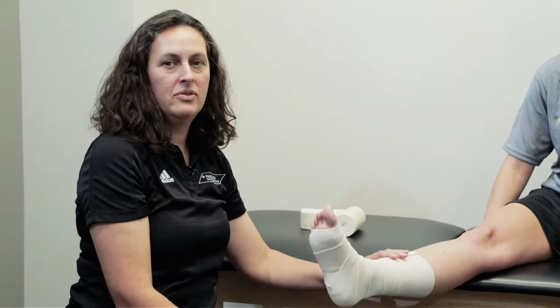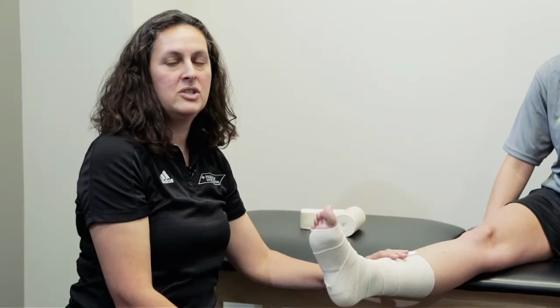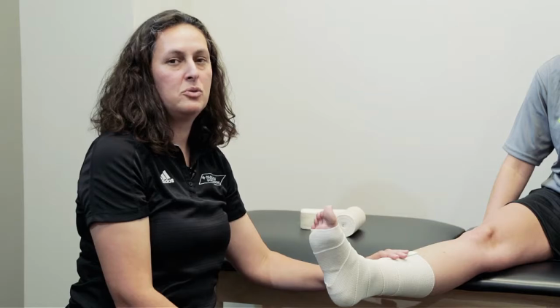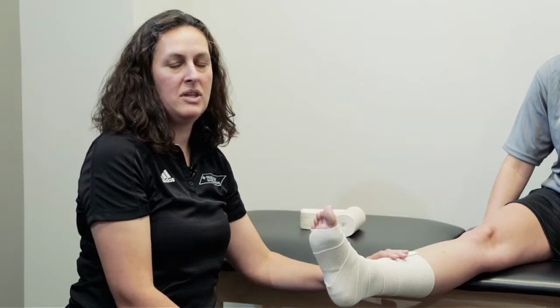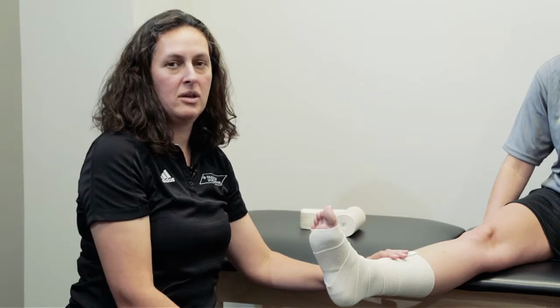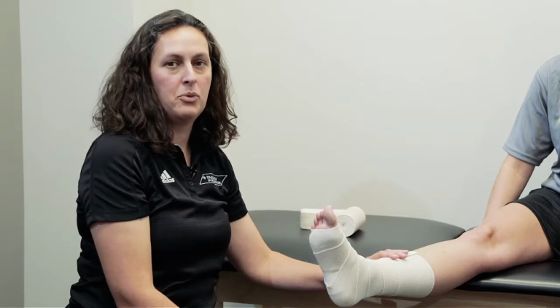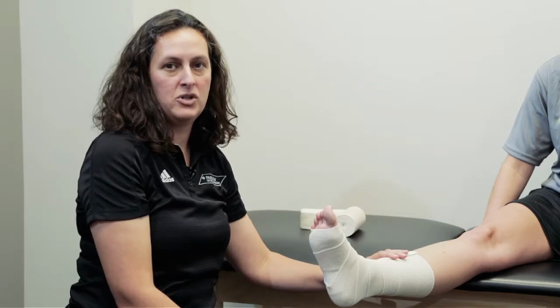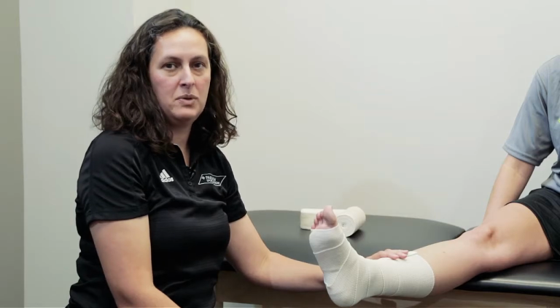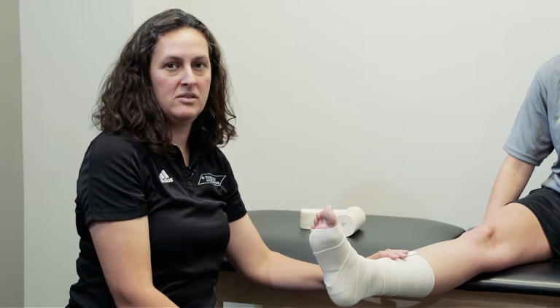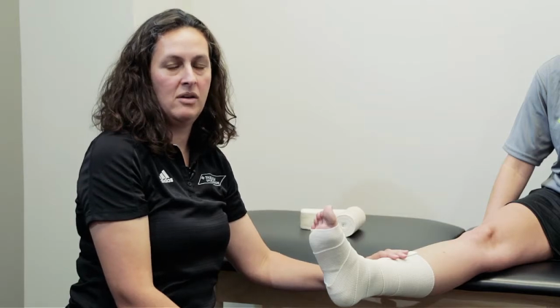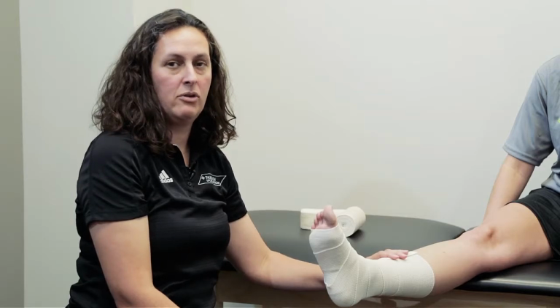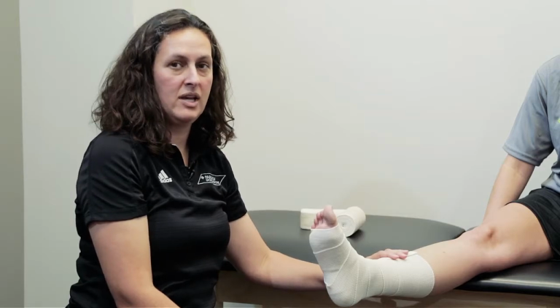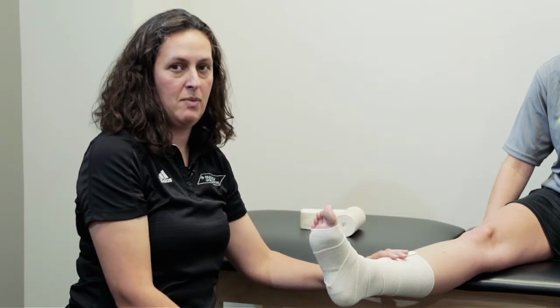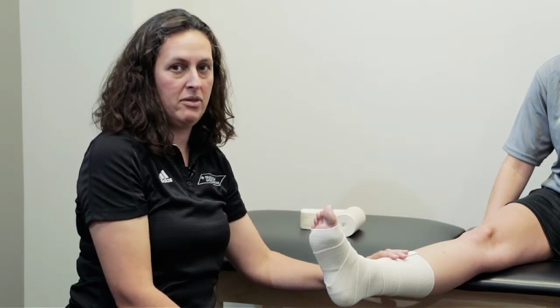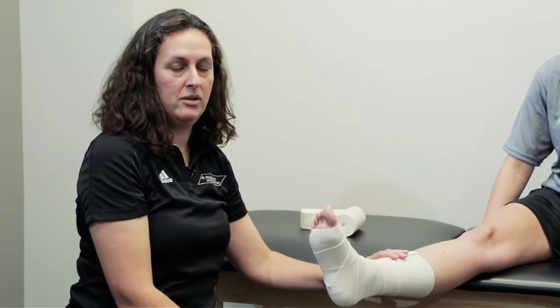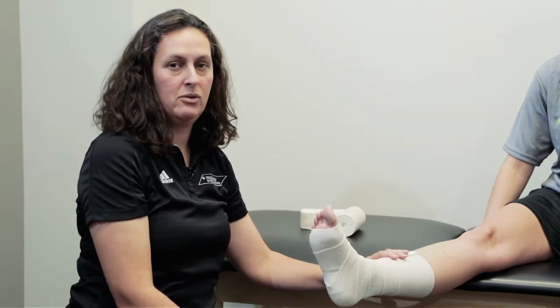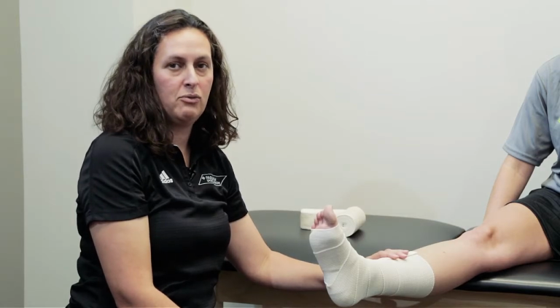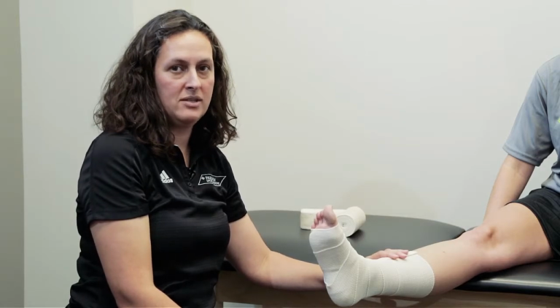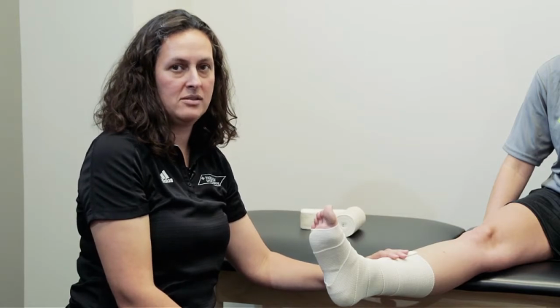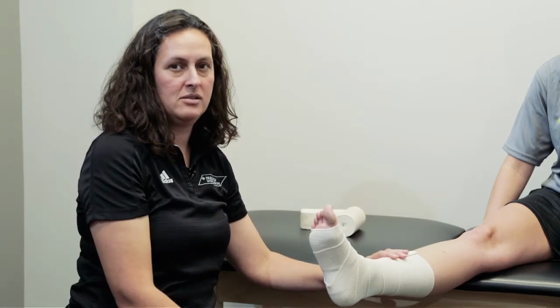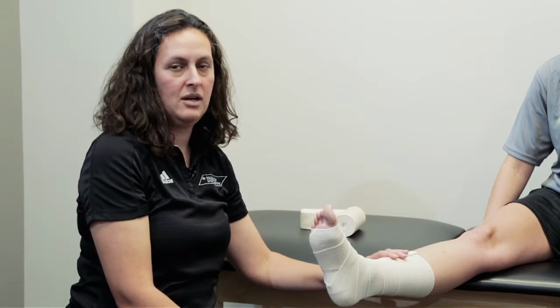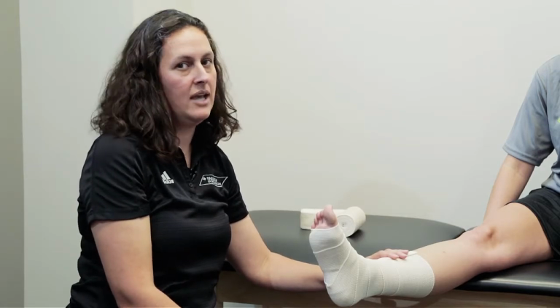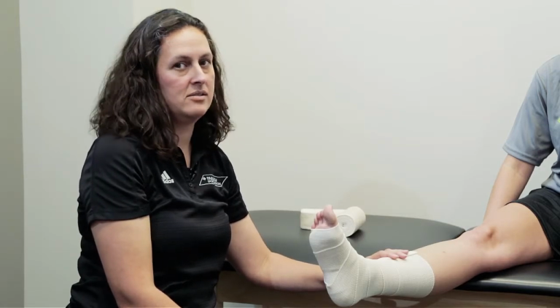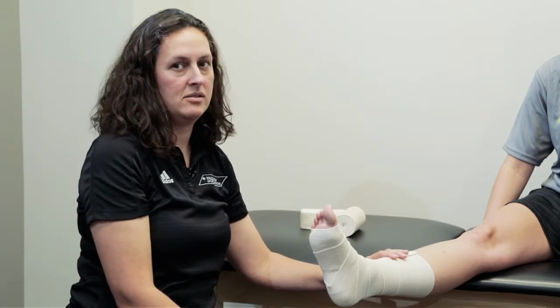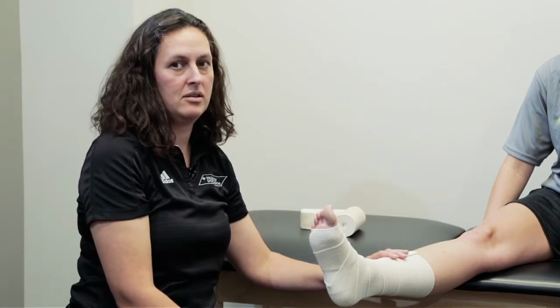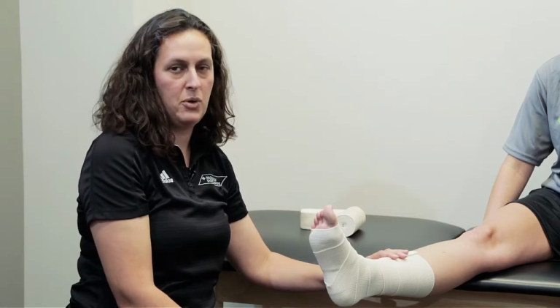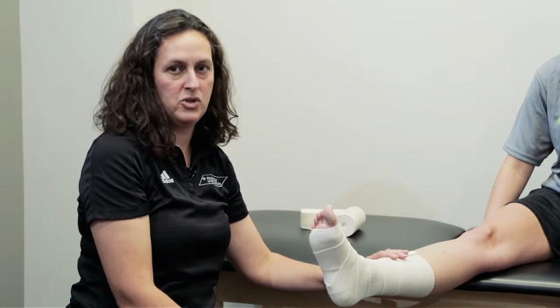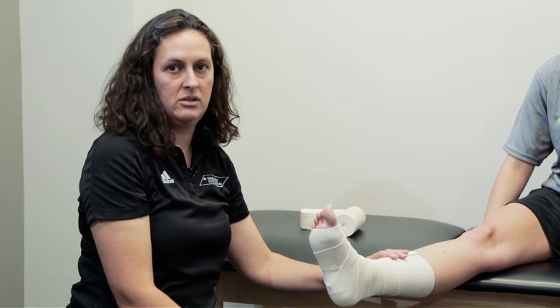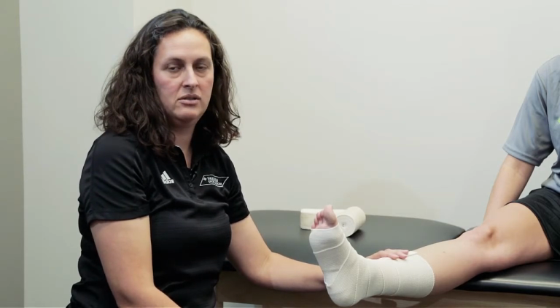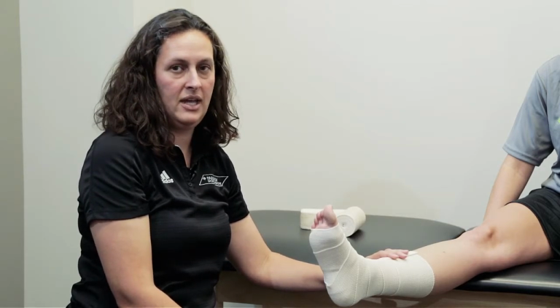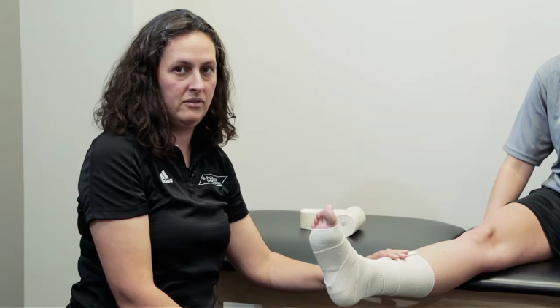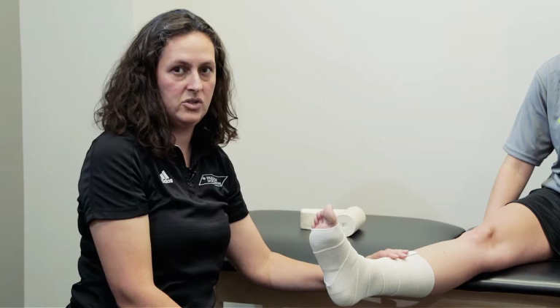This would be the compression piece of our RICE method: rest, ice, compression, and elevation.